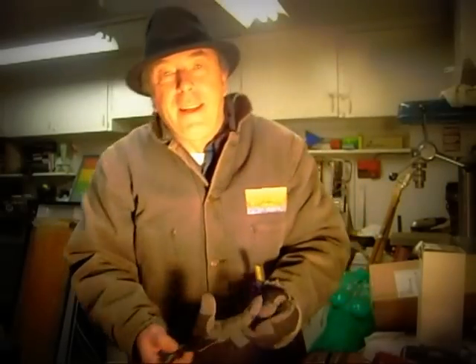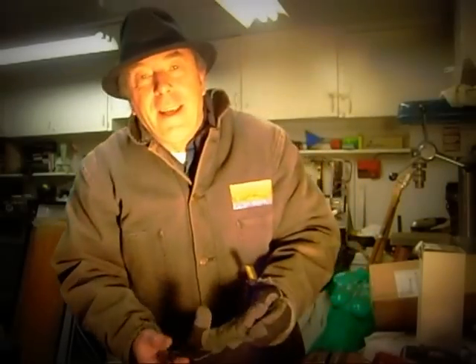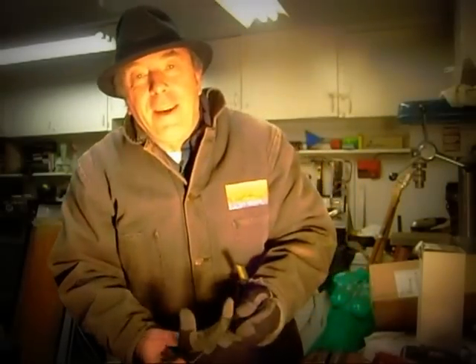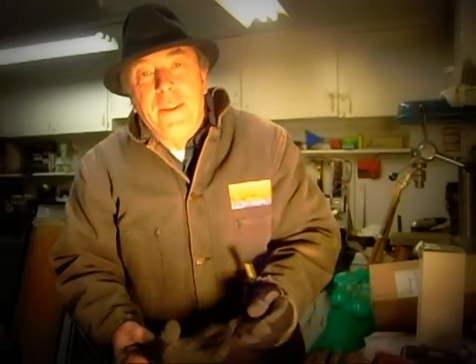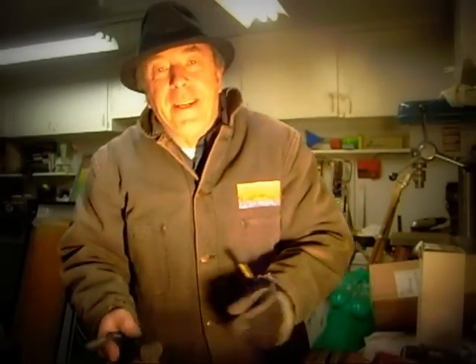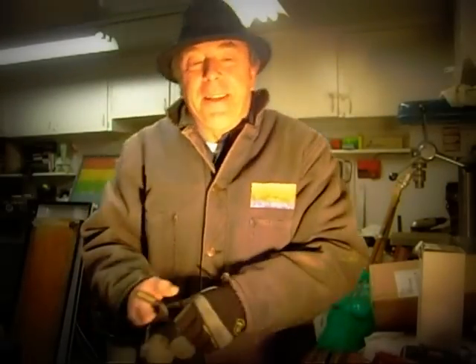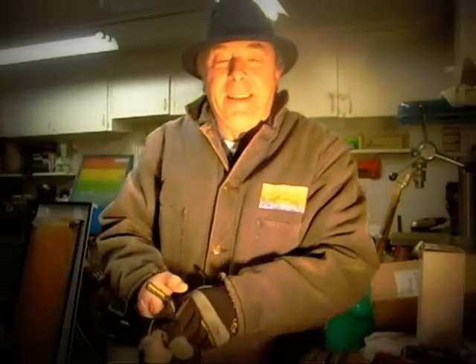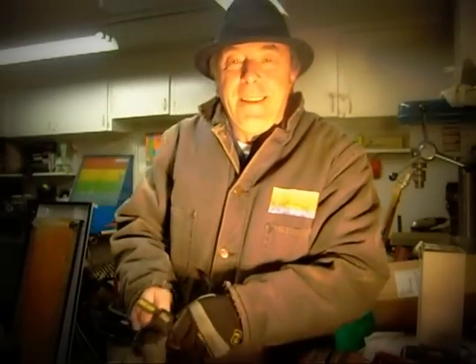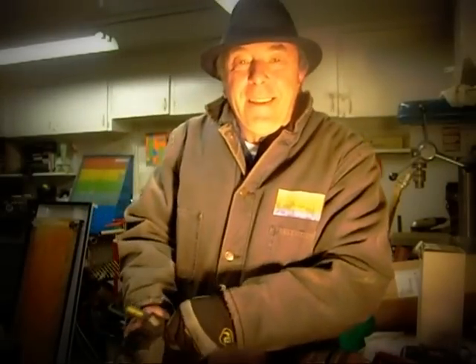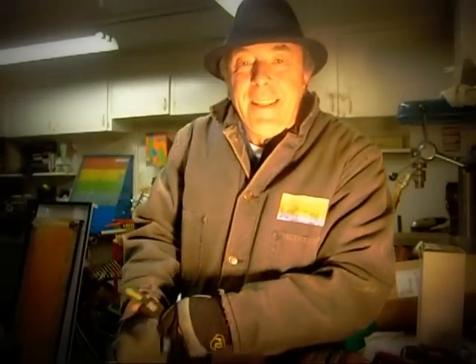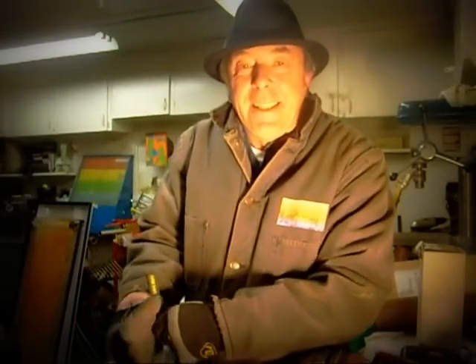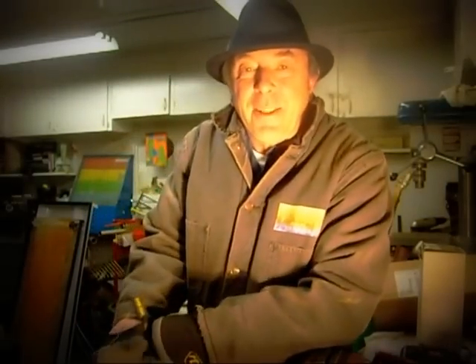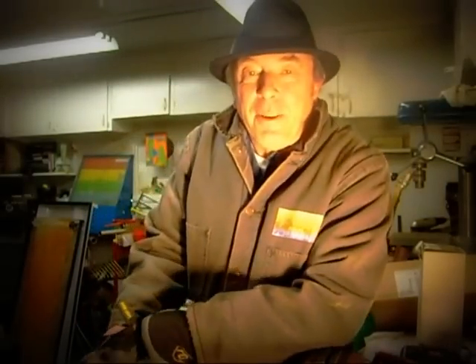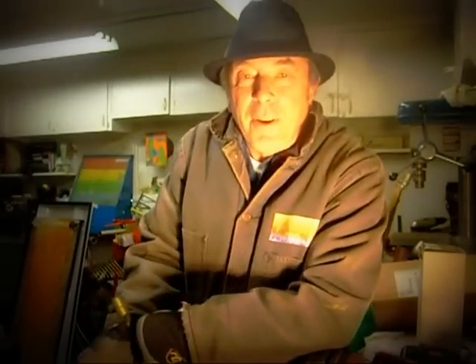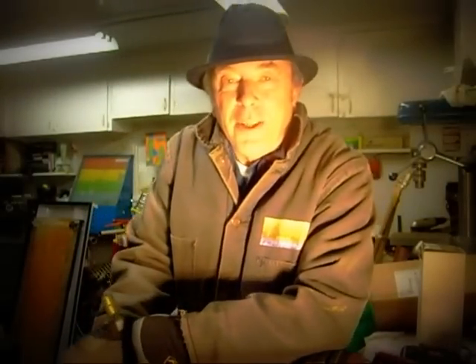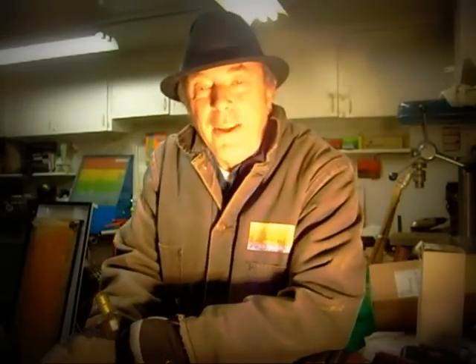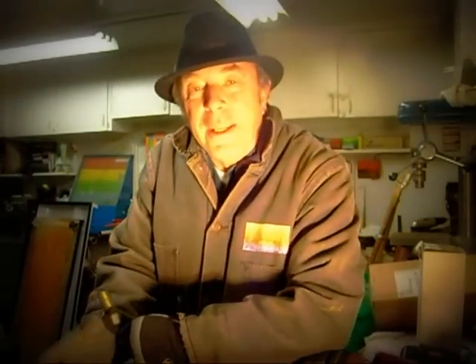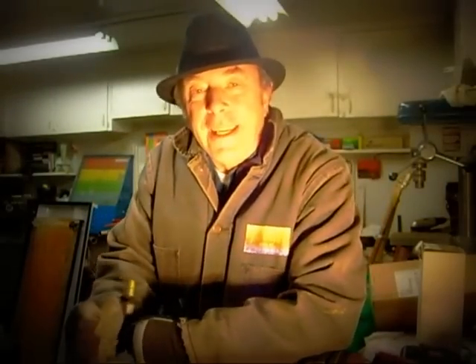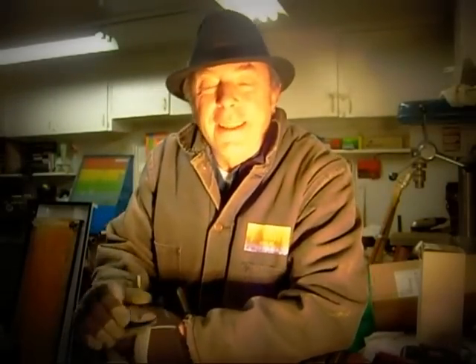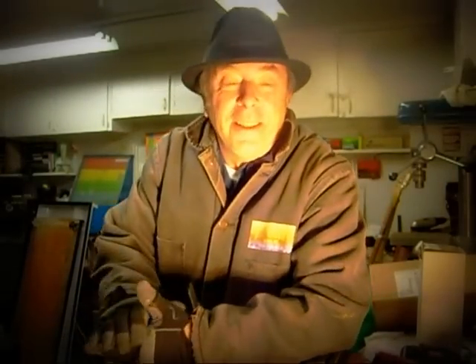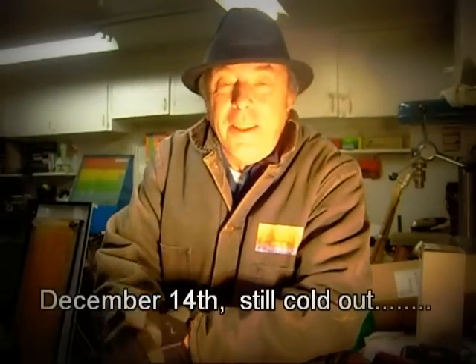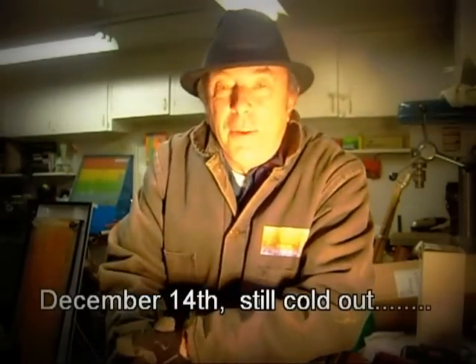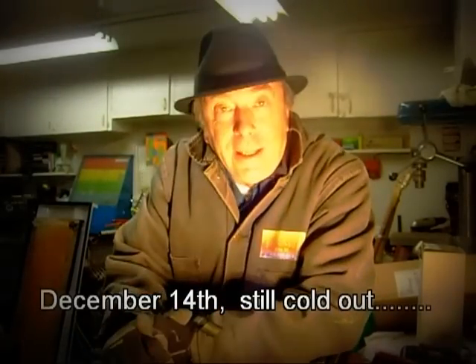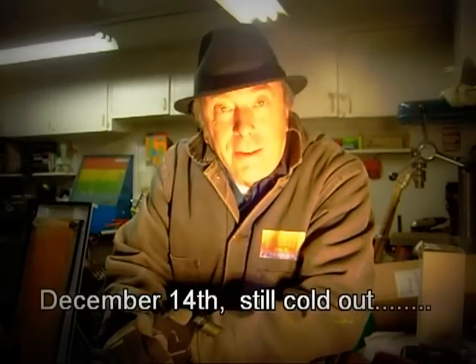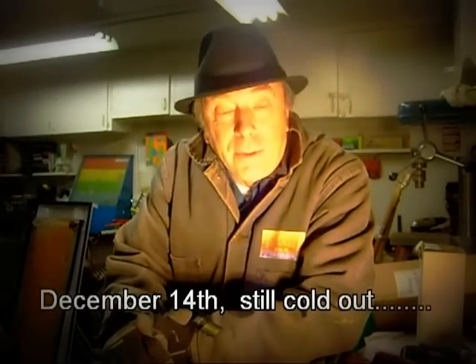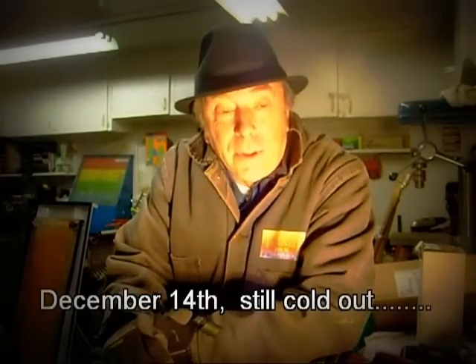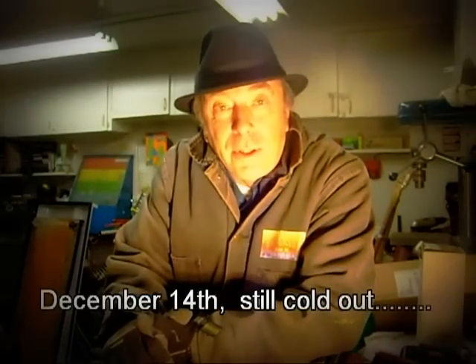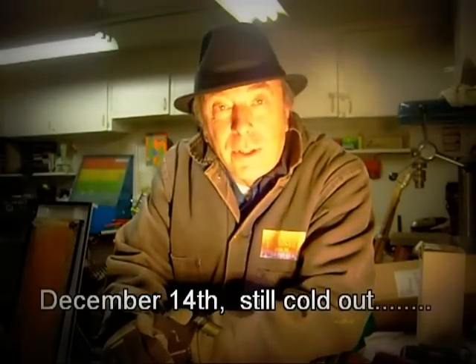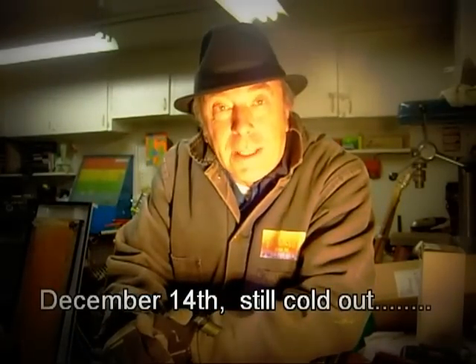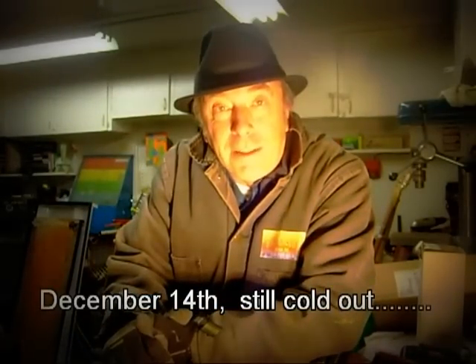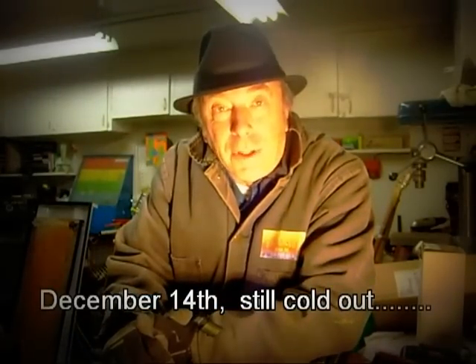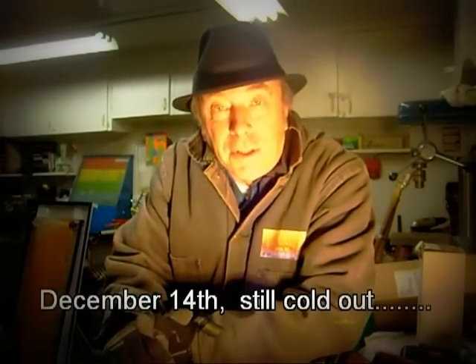Hello there, this is John French here again. Today we're going to do something different.